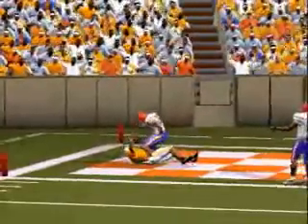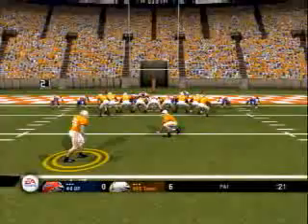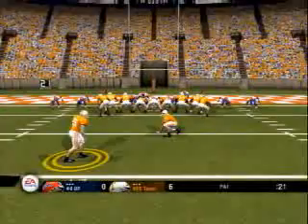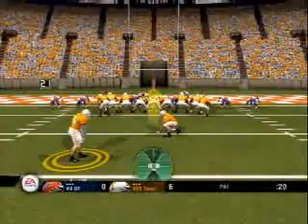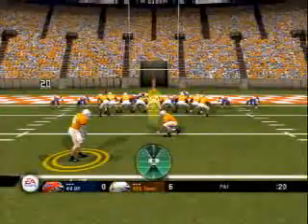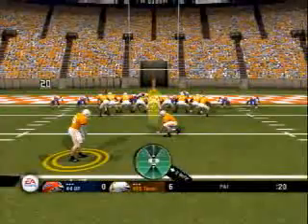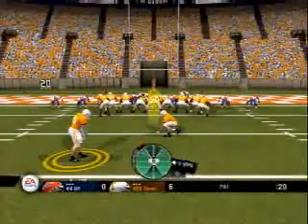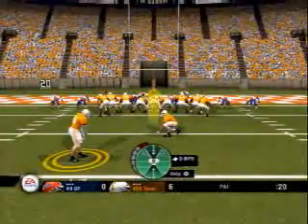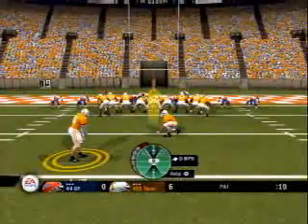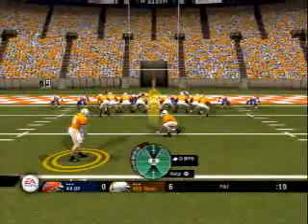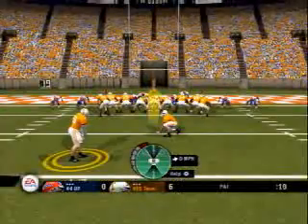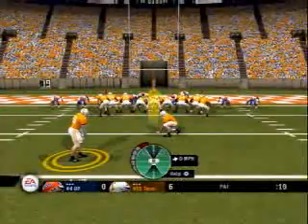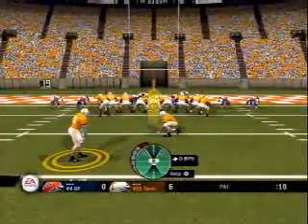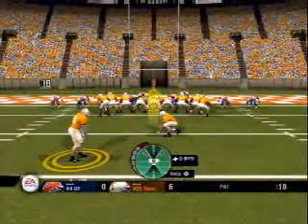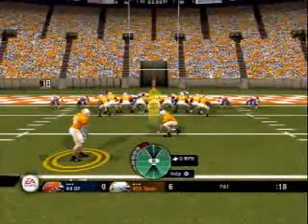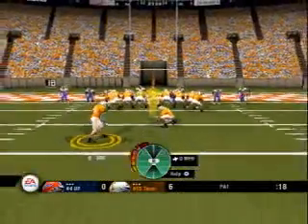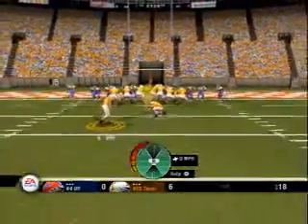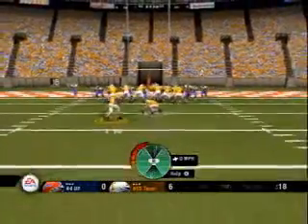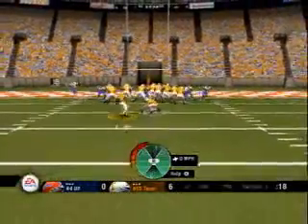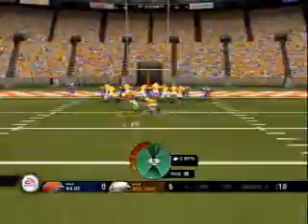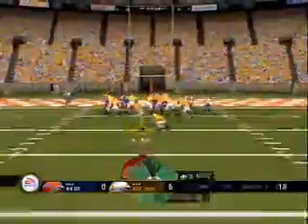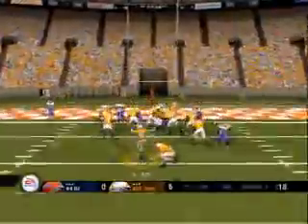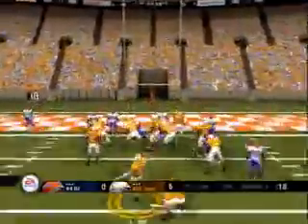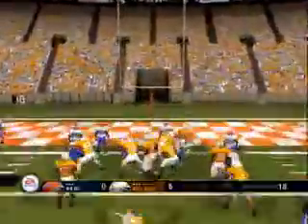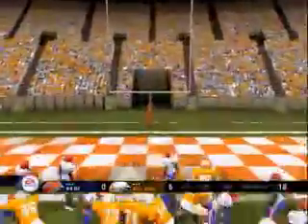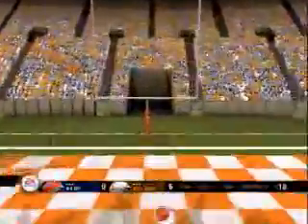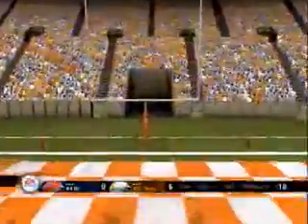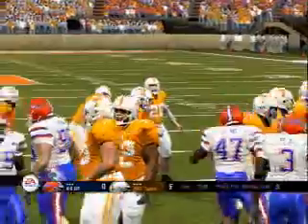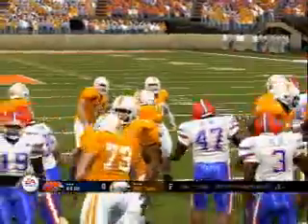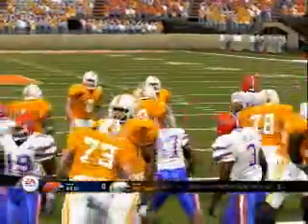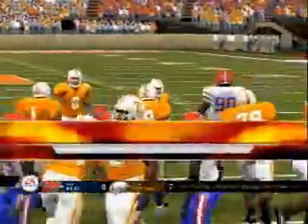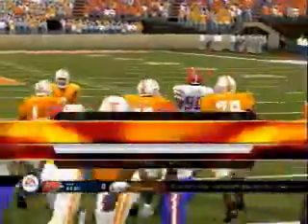They line up for the extra point. Tennessee up six. He kicks away and tacks on the extra point.